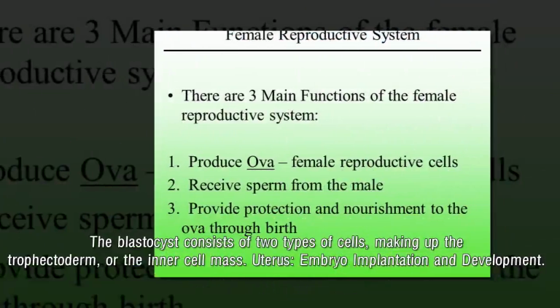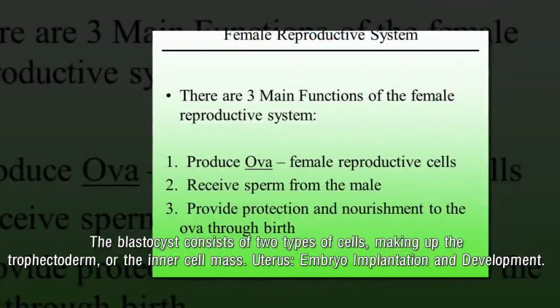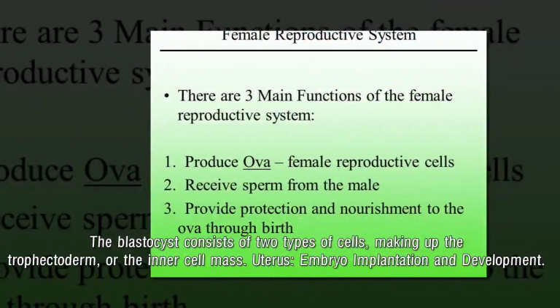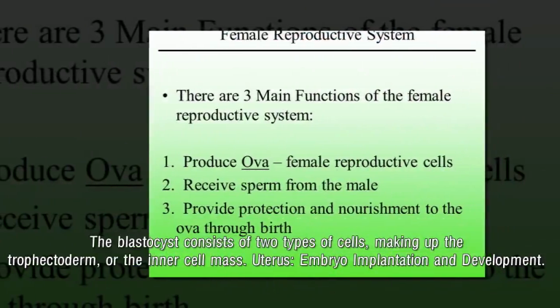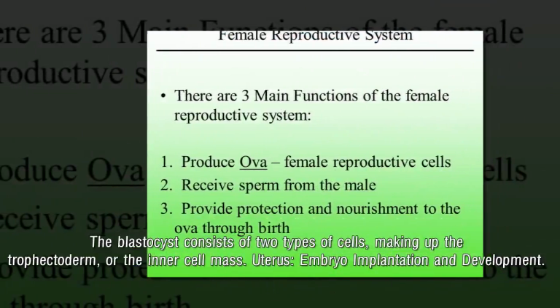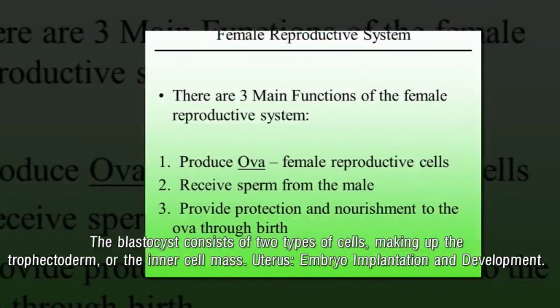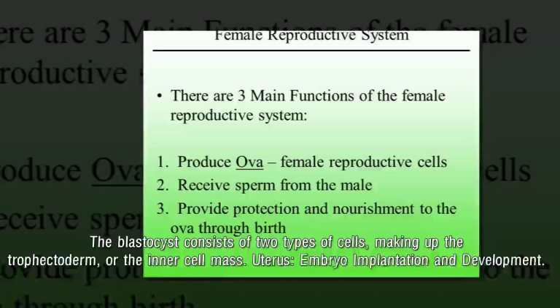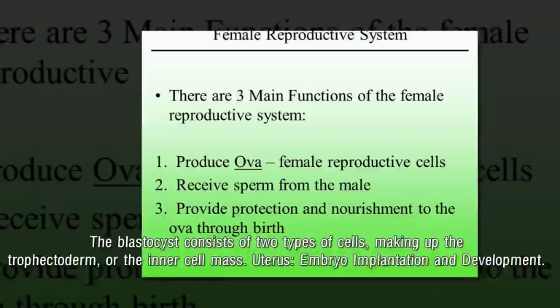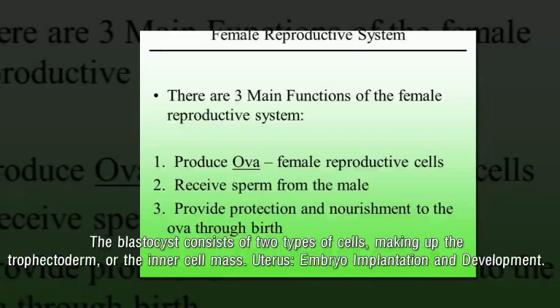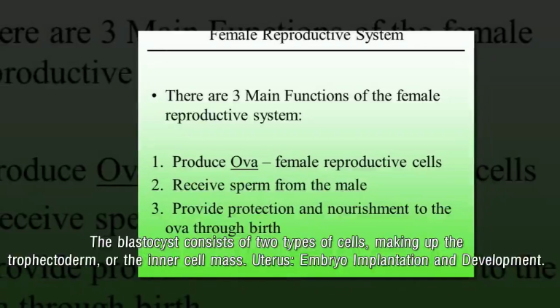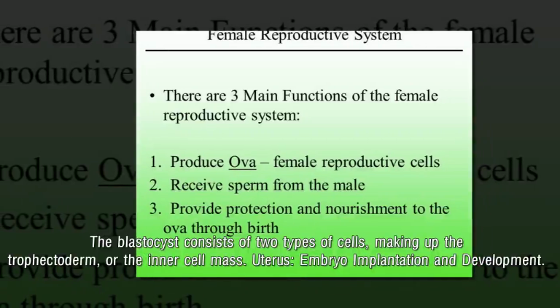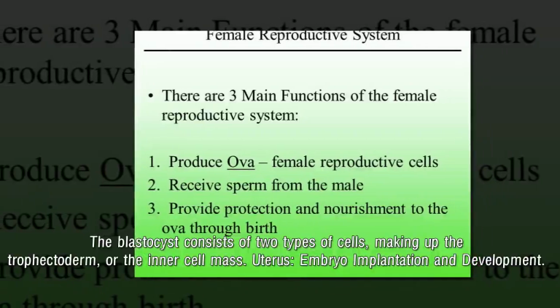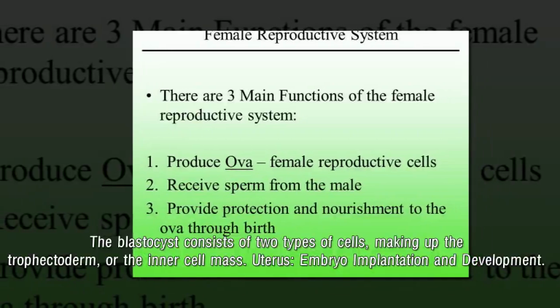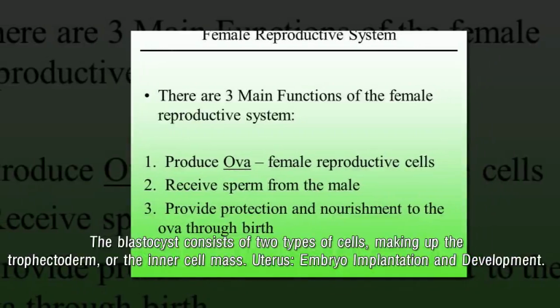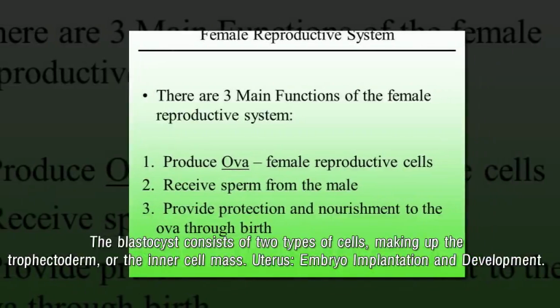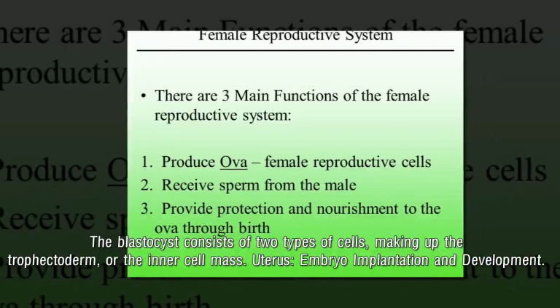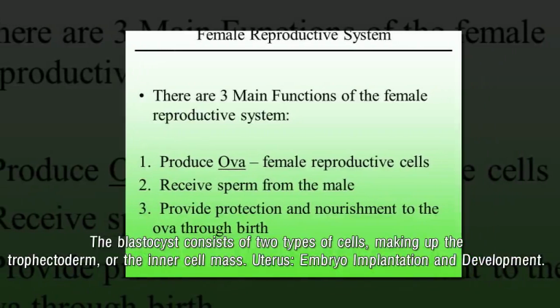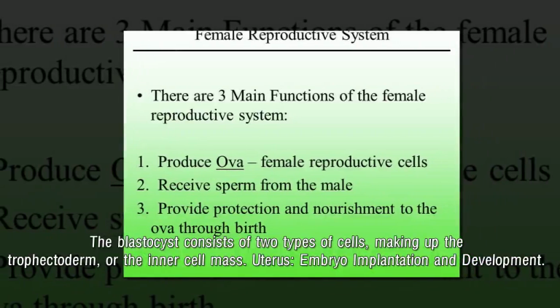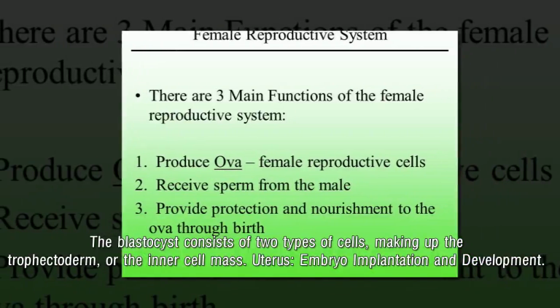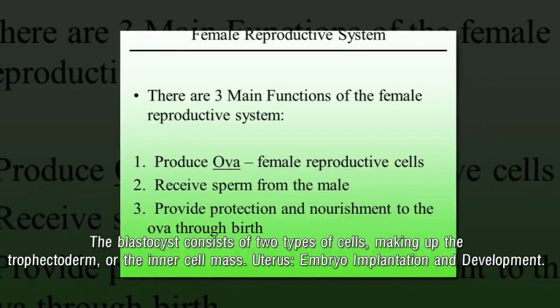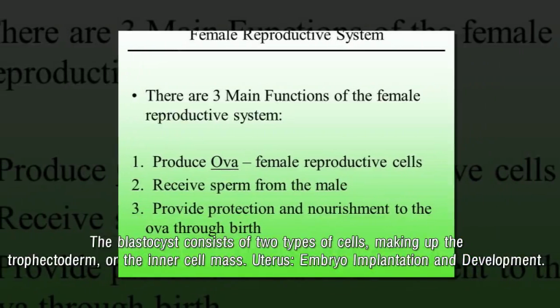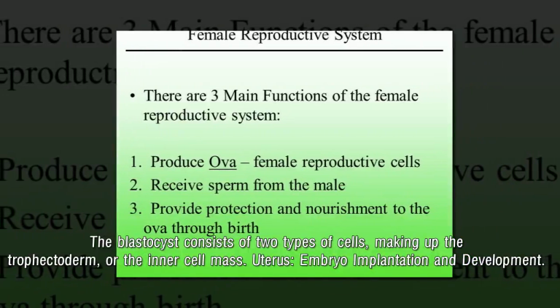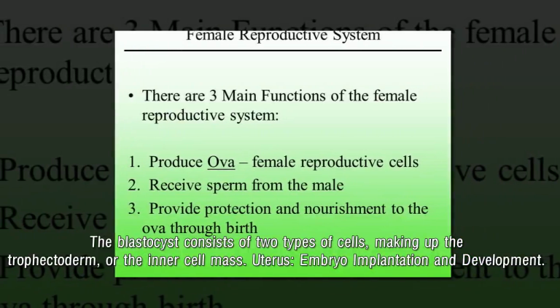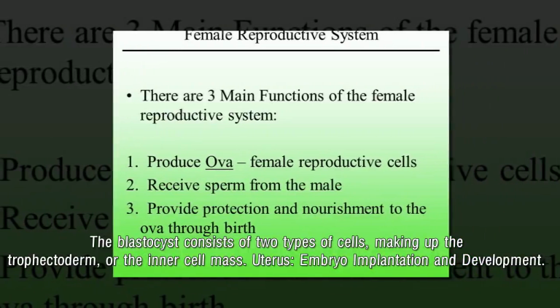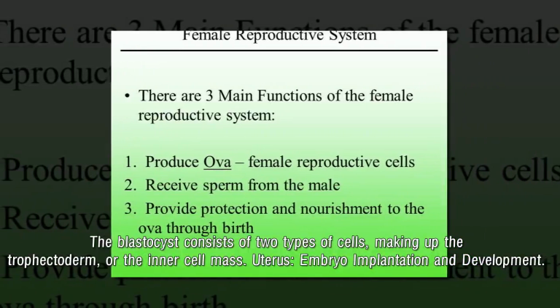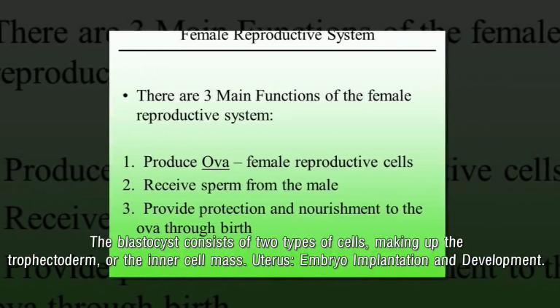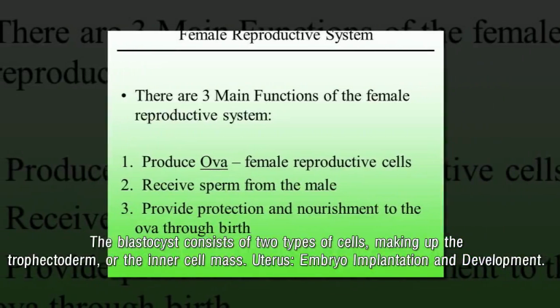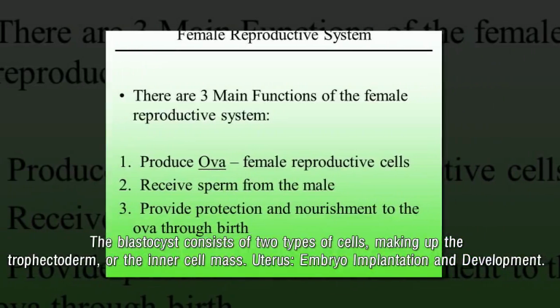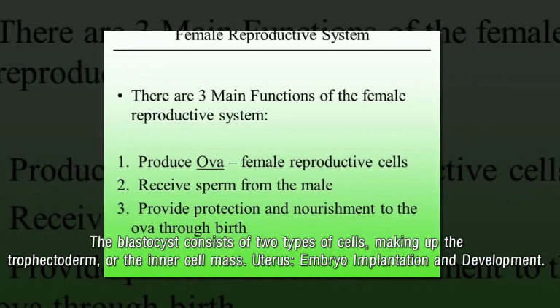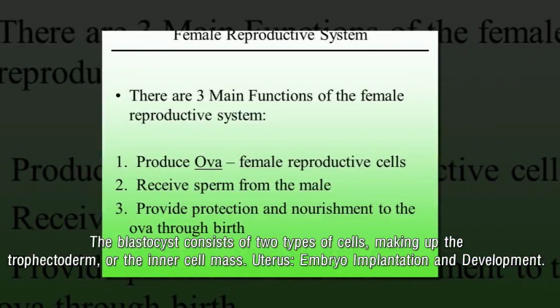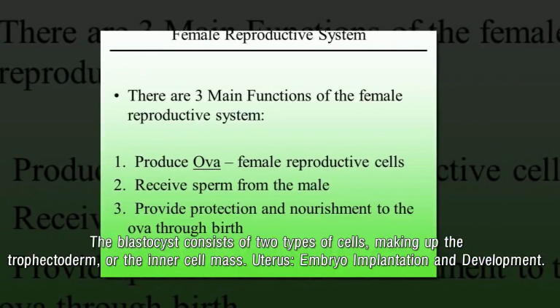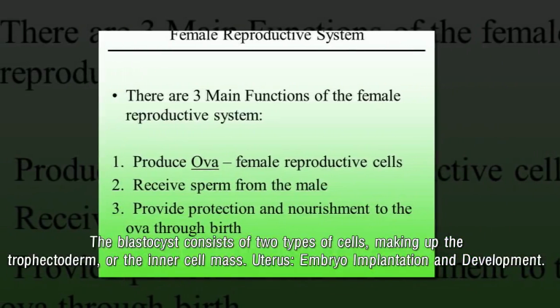The blastocyst consists of two types of cells, making up the trophectoderm or the inner cell mass.